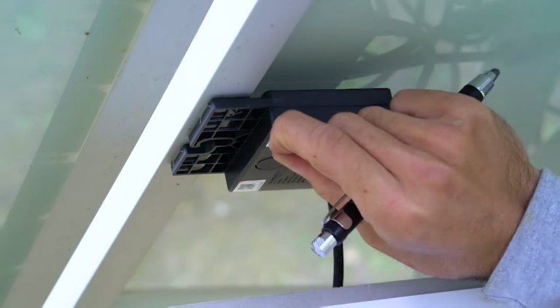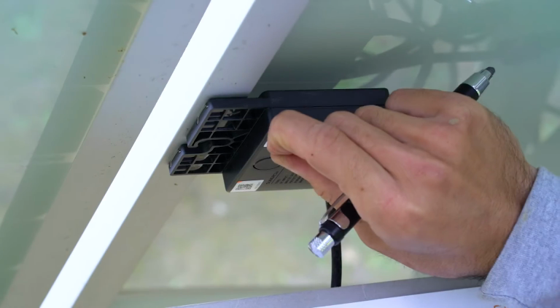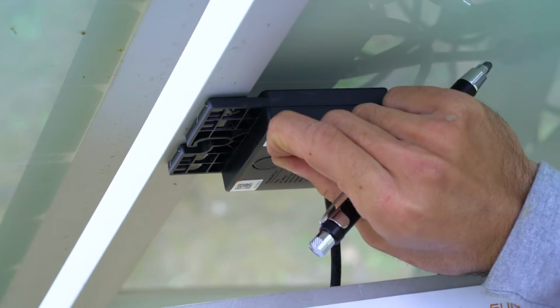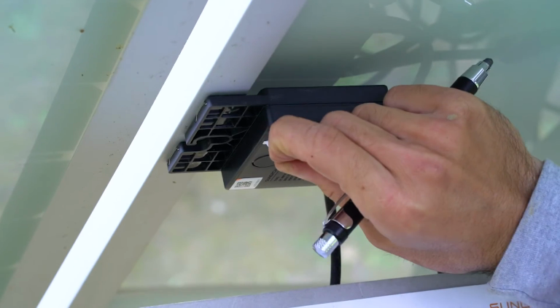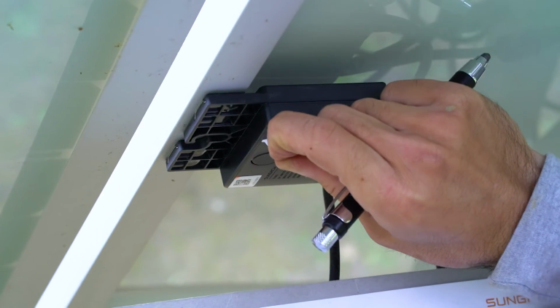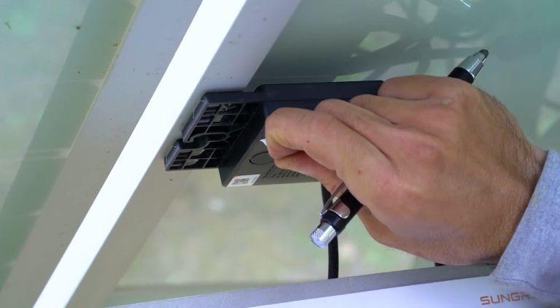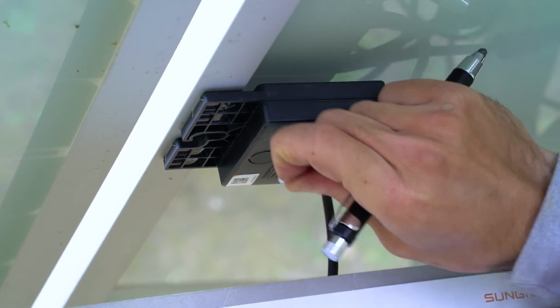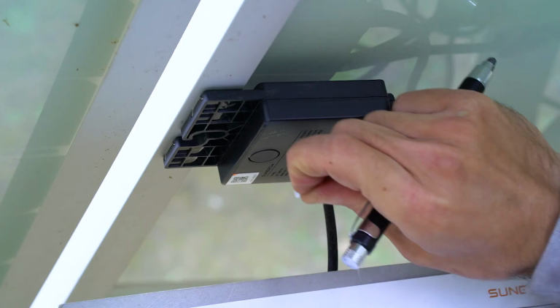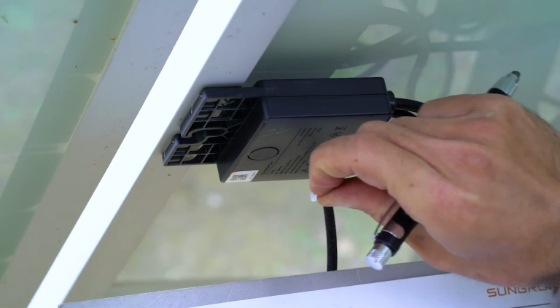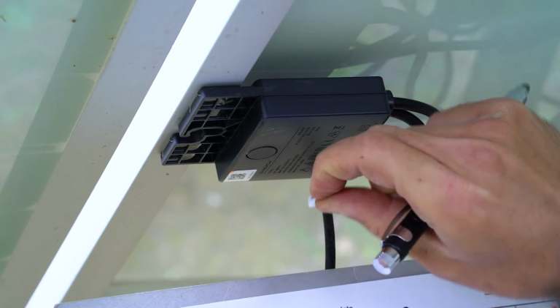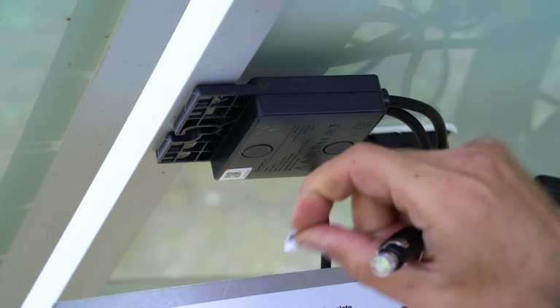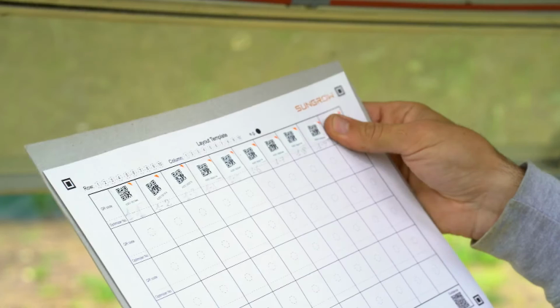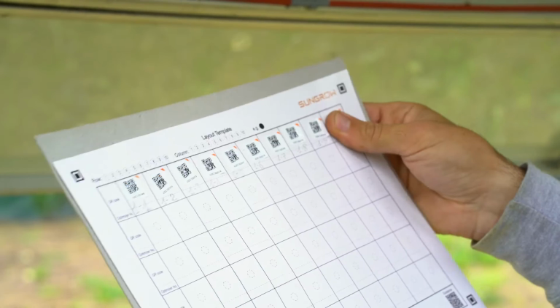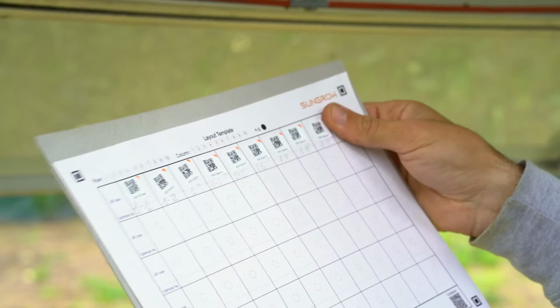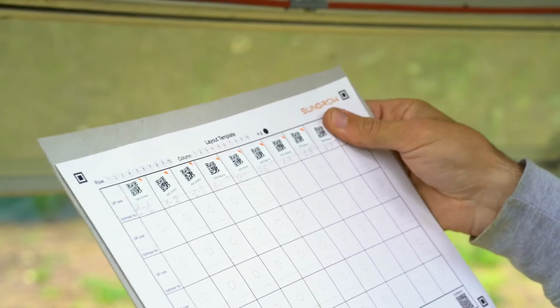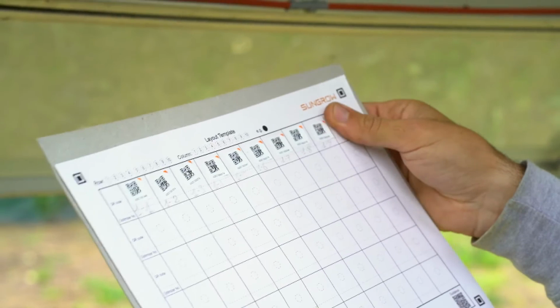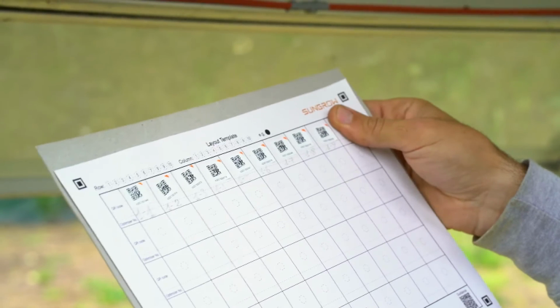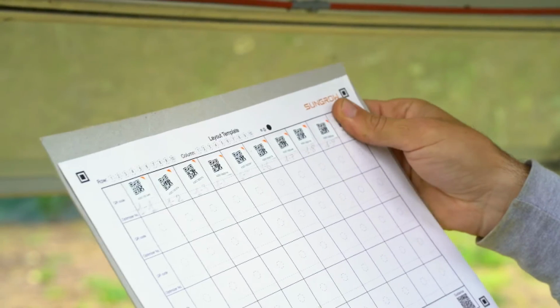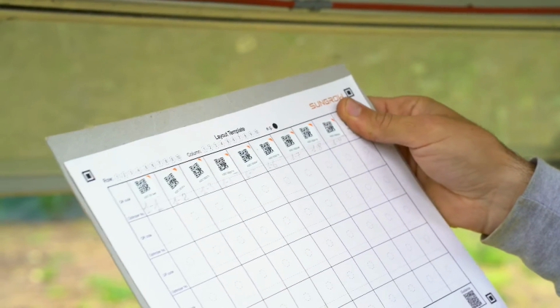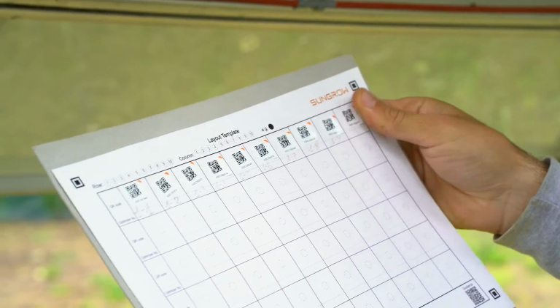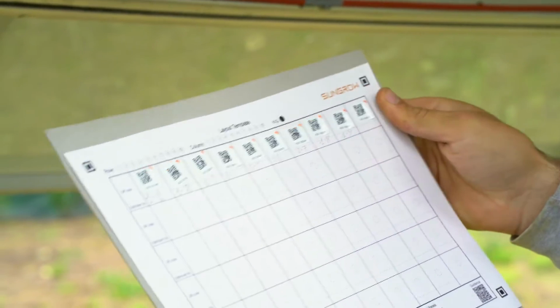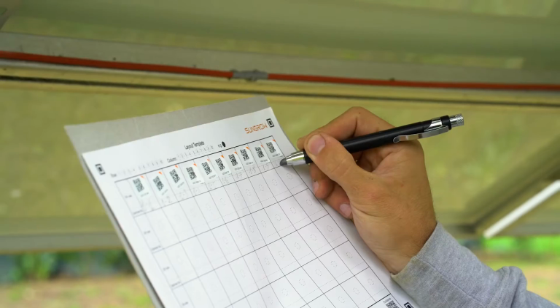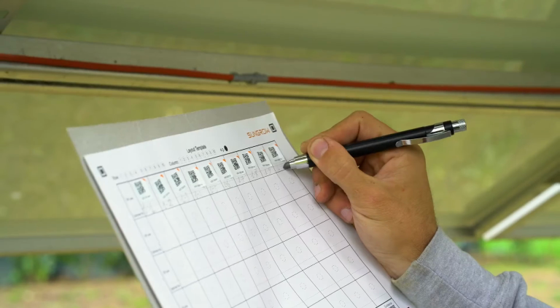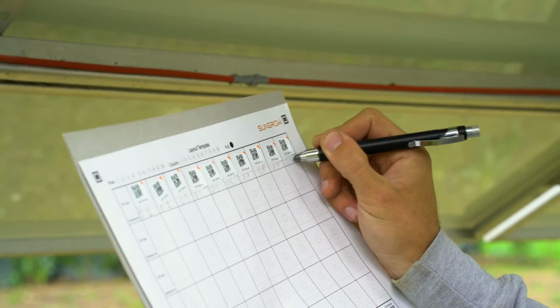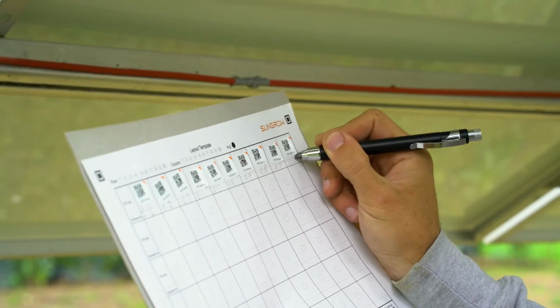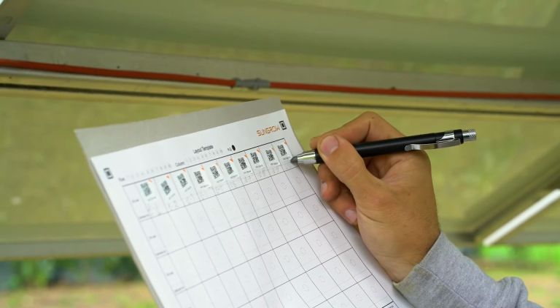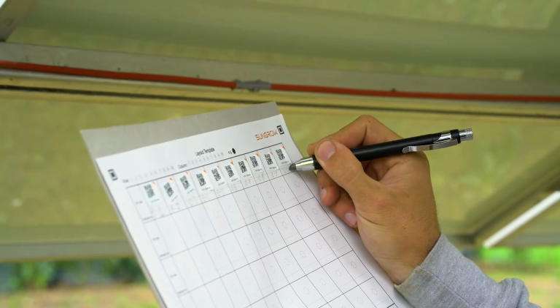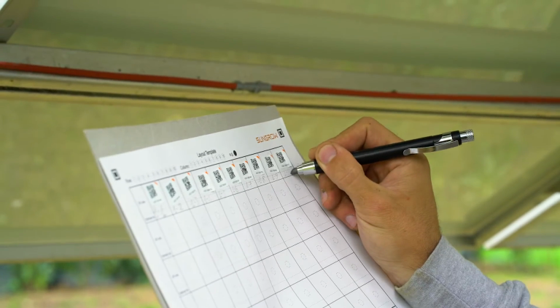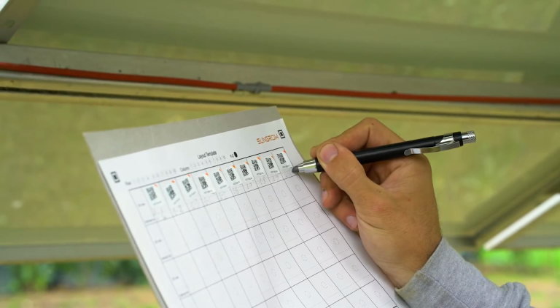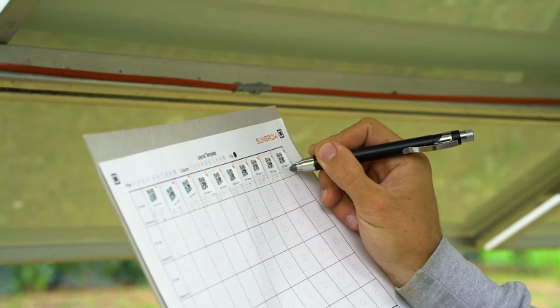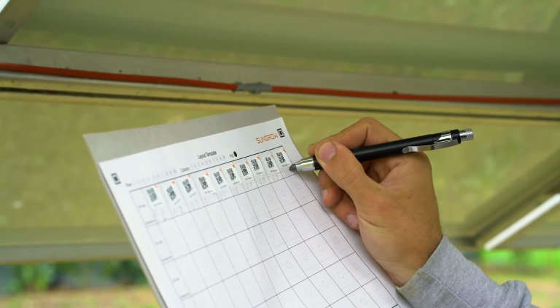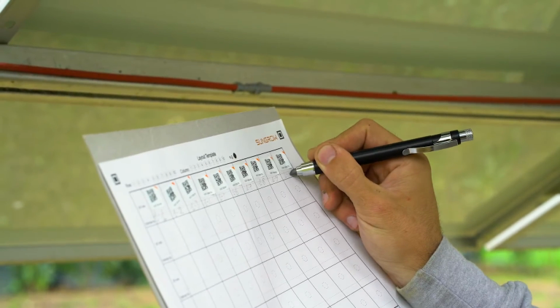Pull off one of the stickers on the optimizers, stick it to the array sheet and mark the number accordingly.